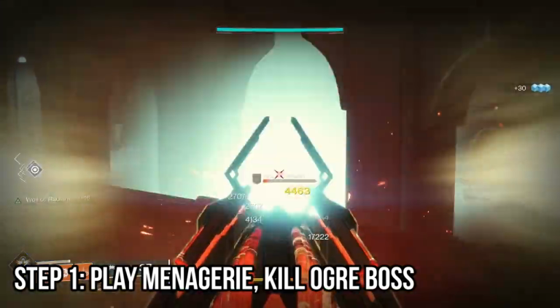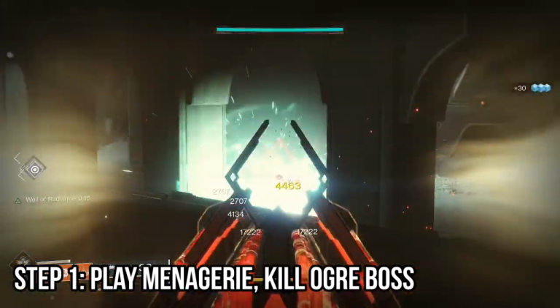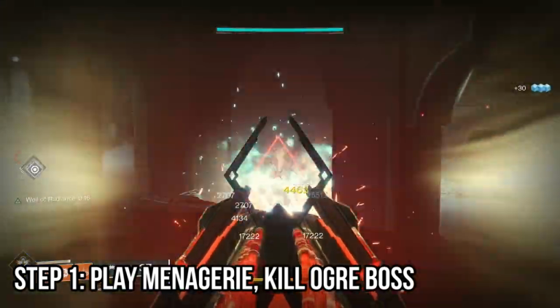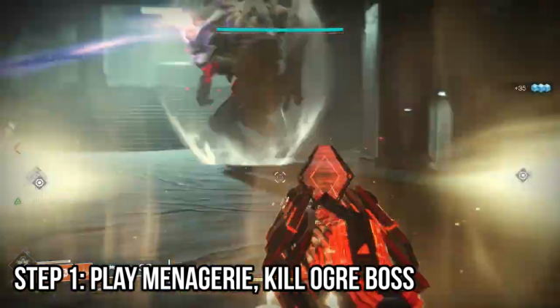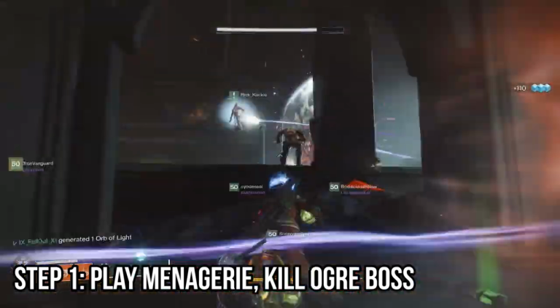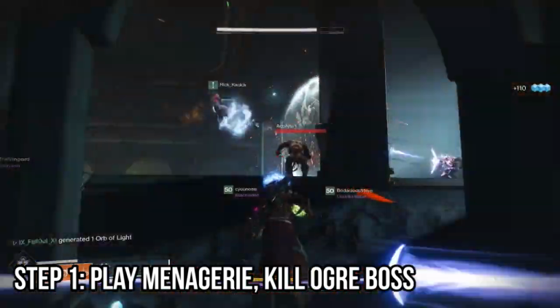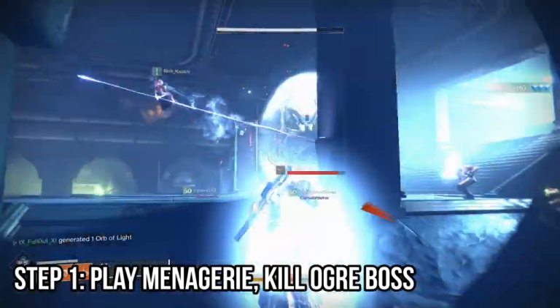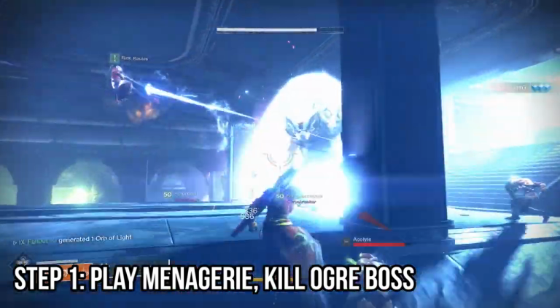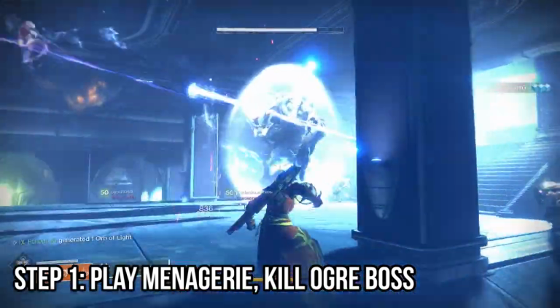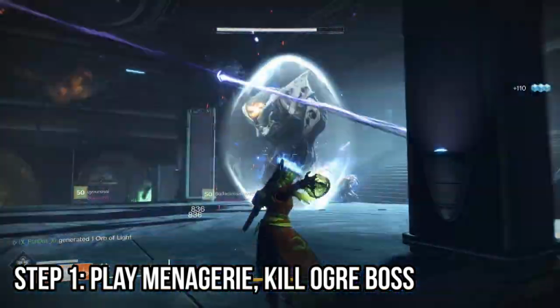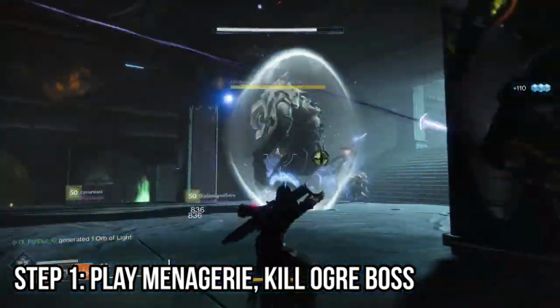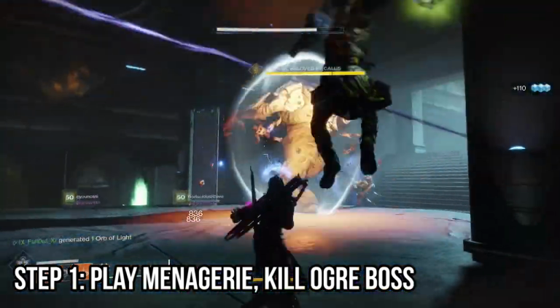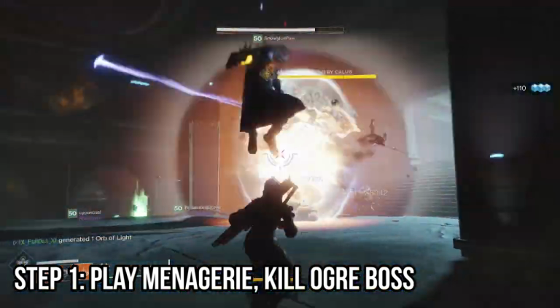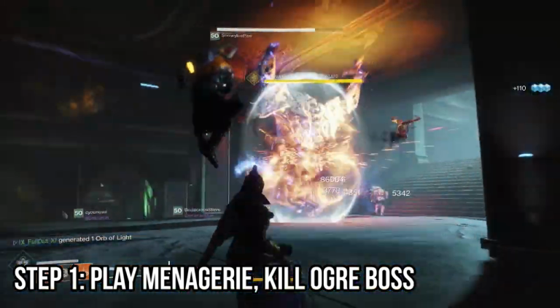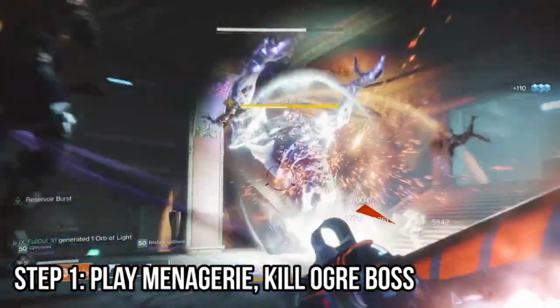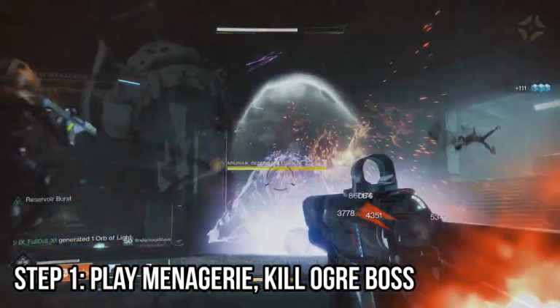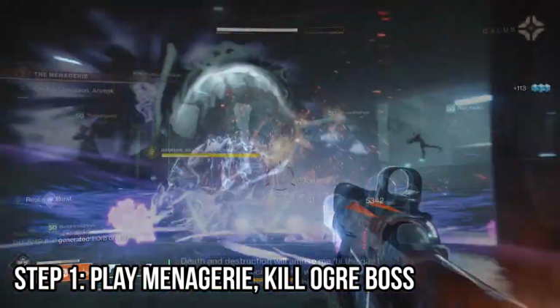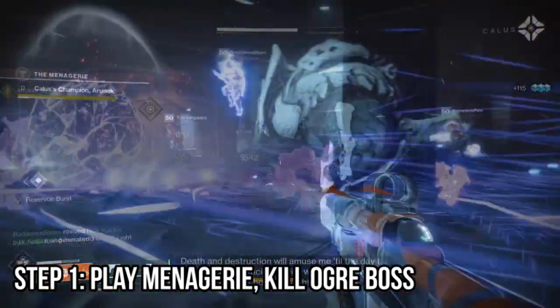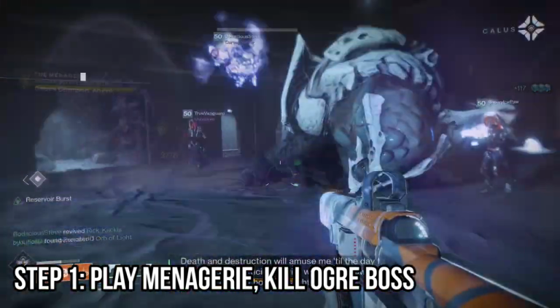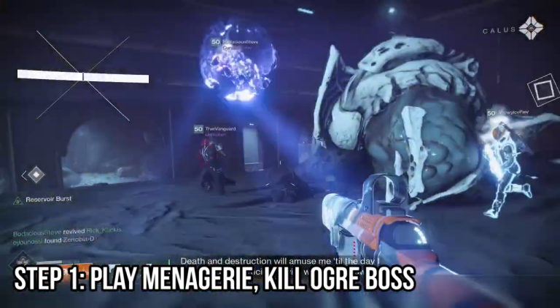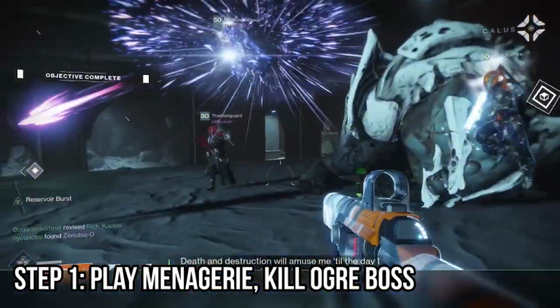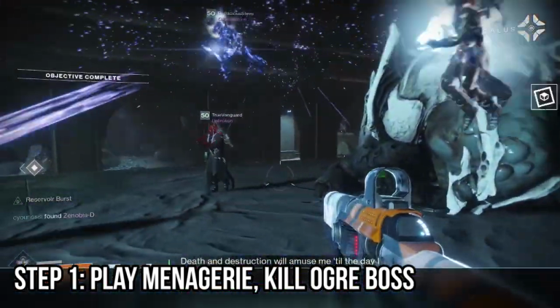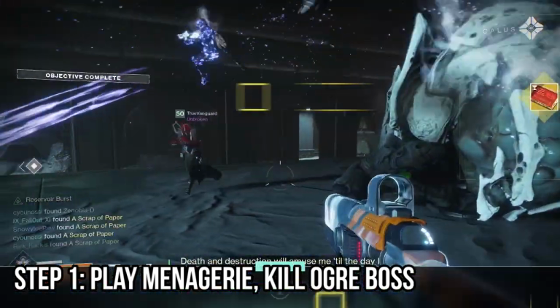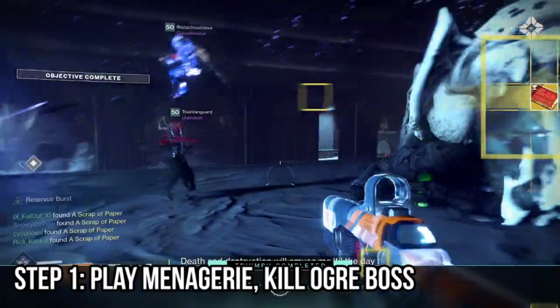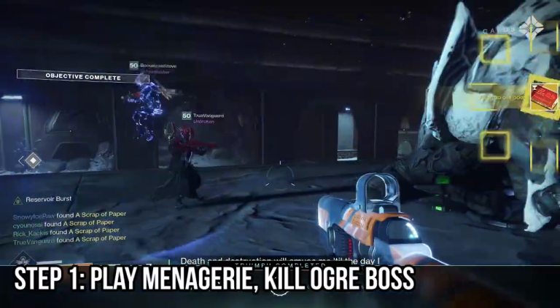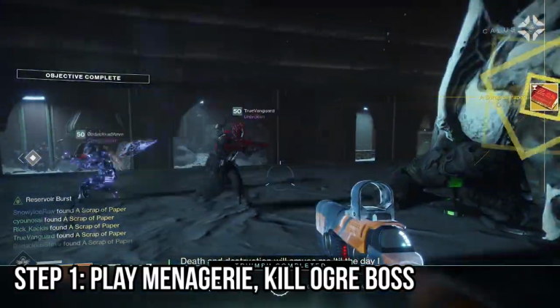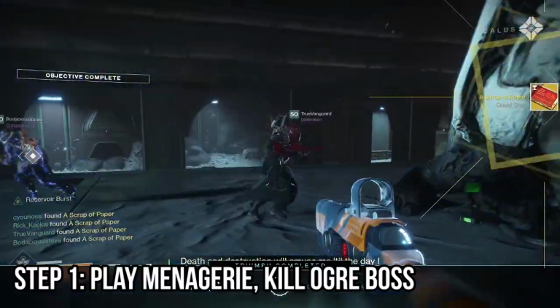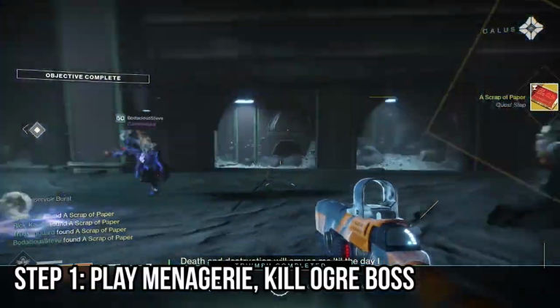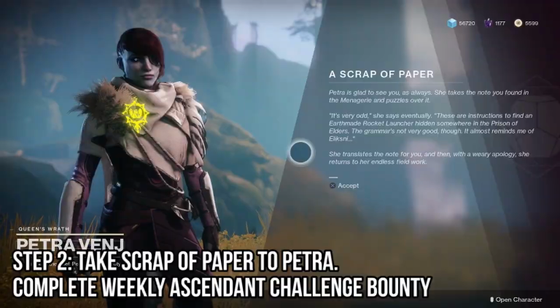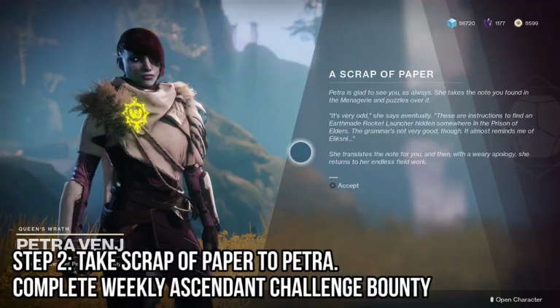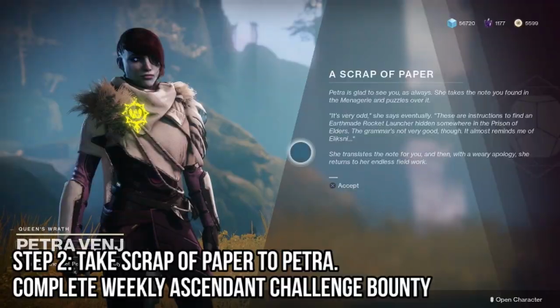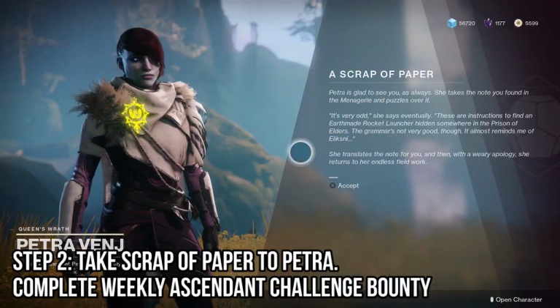Explode Thrall, pick up the Relic, throw it at the big bad to lower his shield, and kill. Obtain the scrap of paper and bring it to Petra.